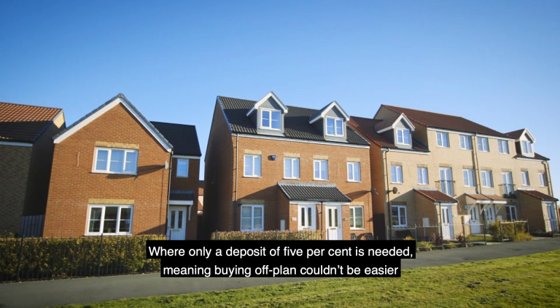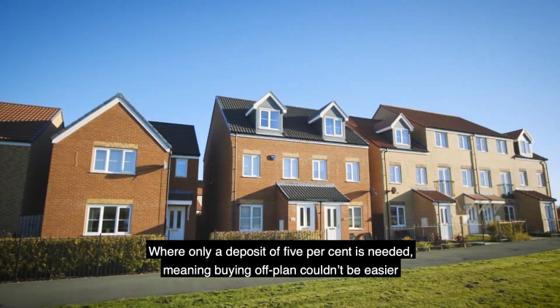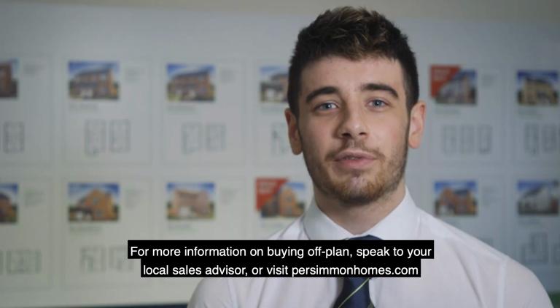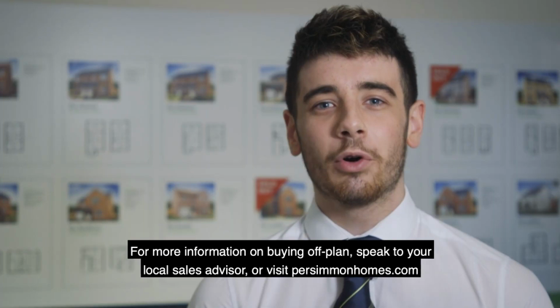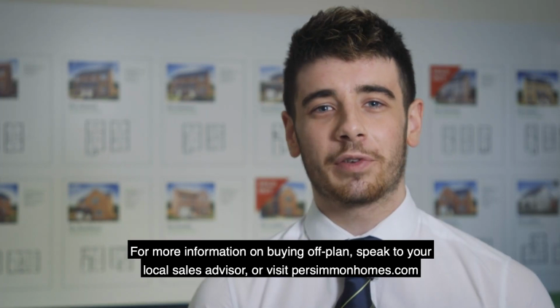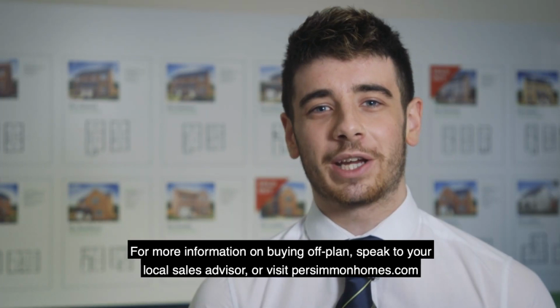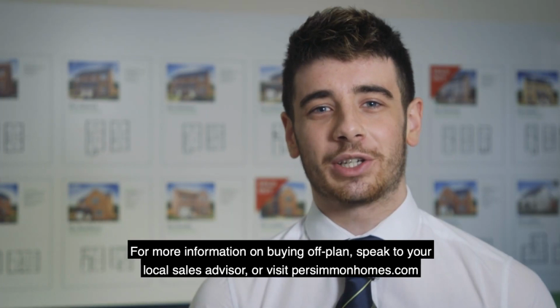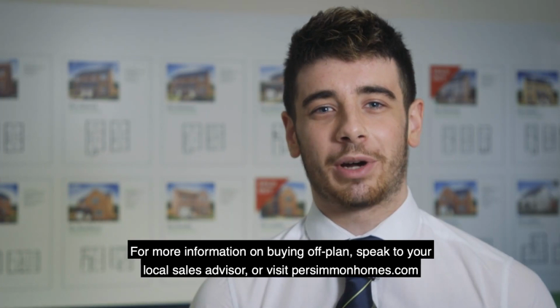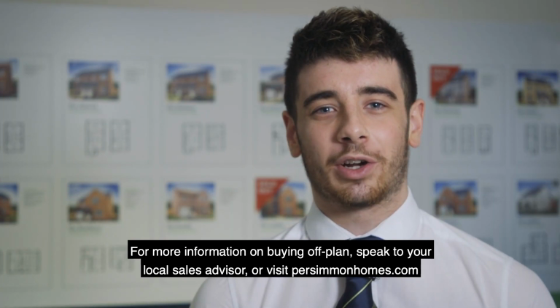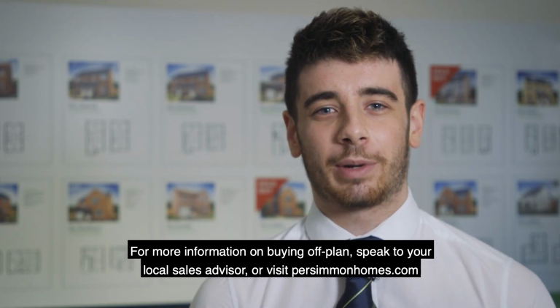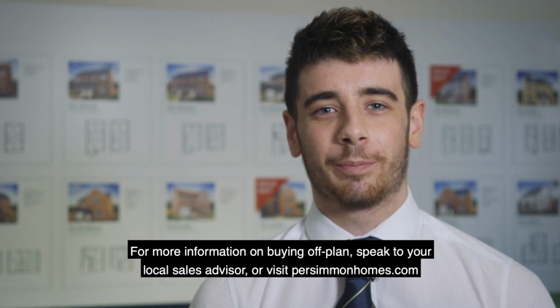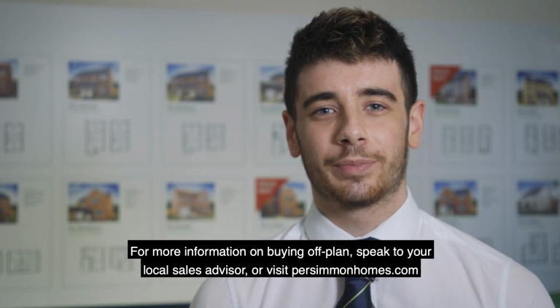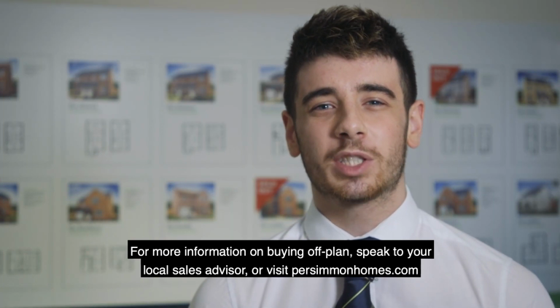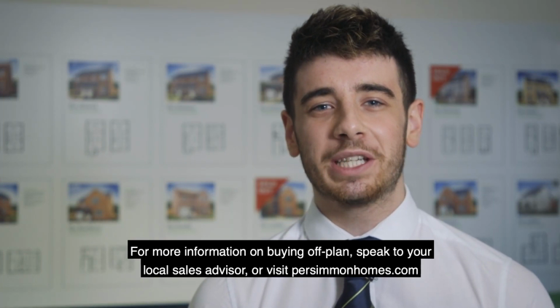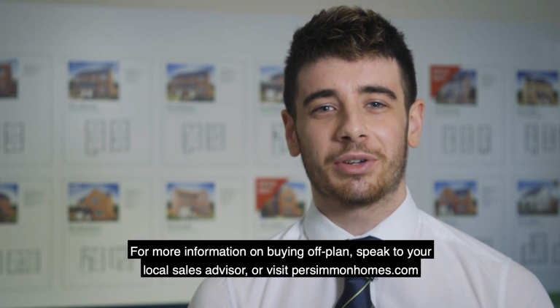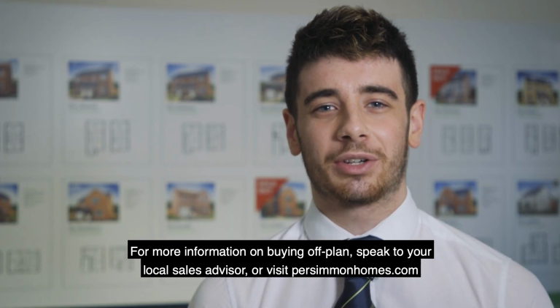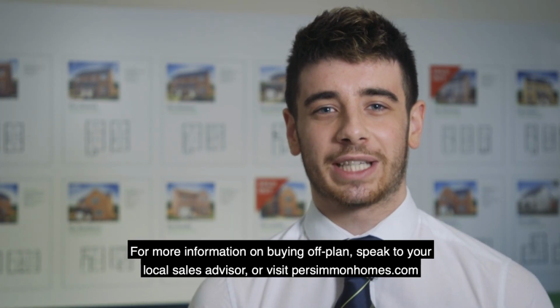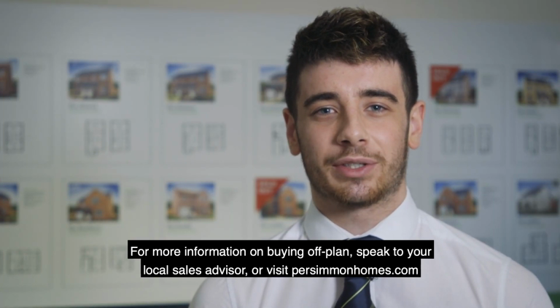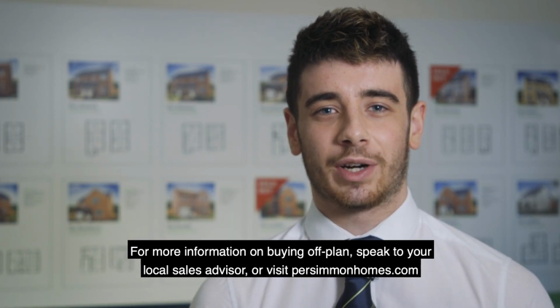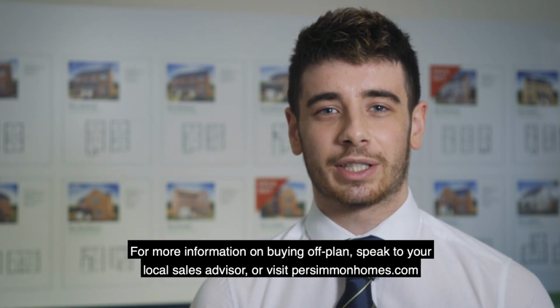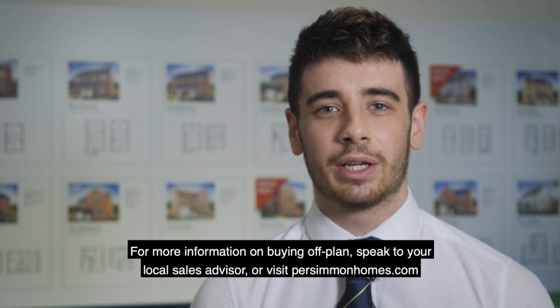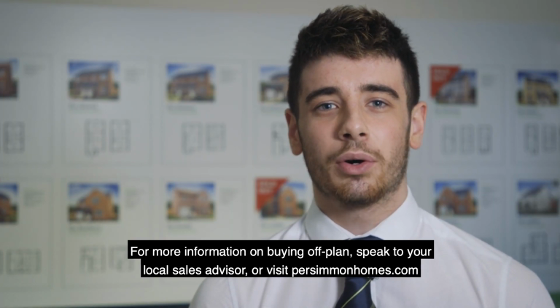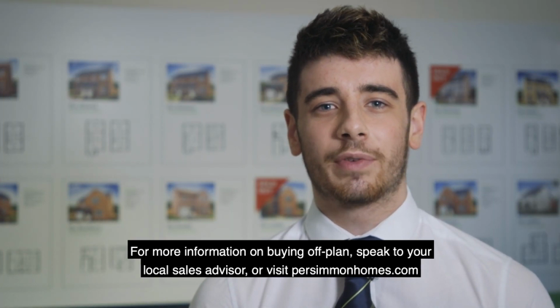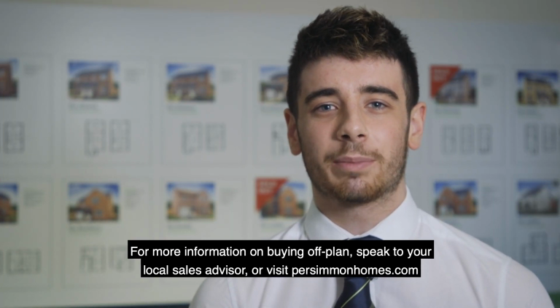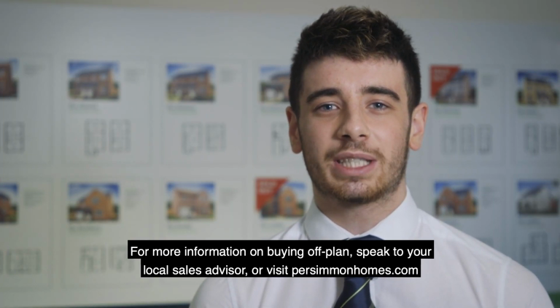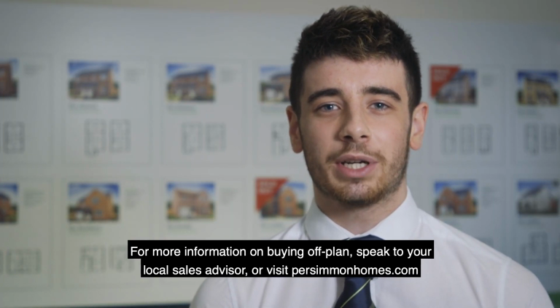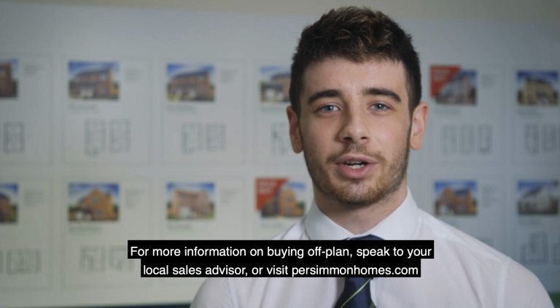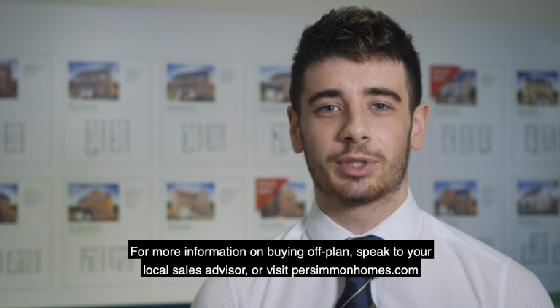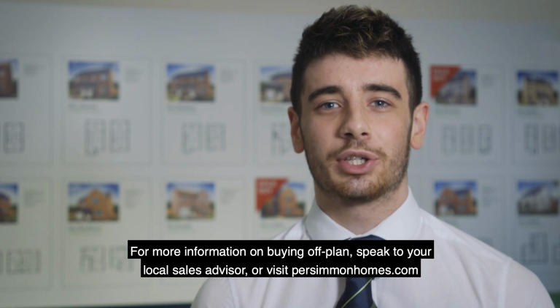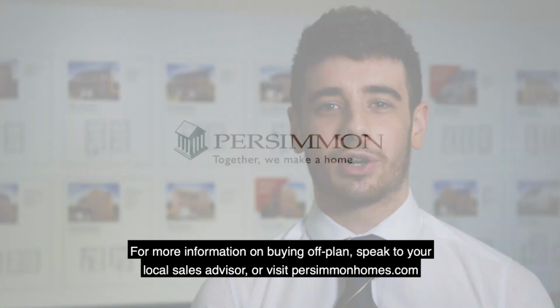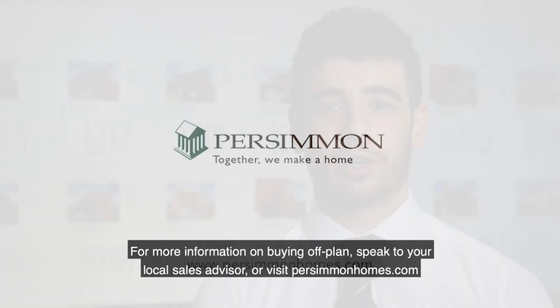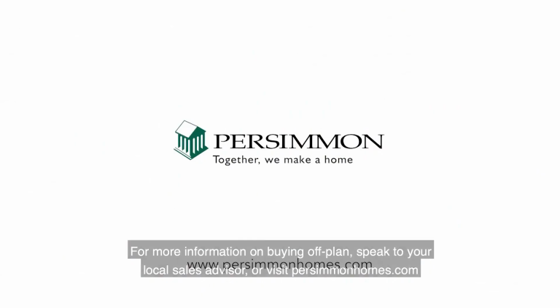For more information on buying off-plan, speak to your local sales advisor or visit persimmonhomes.com. Thank you.